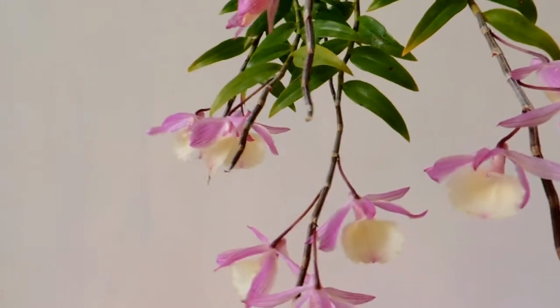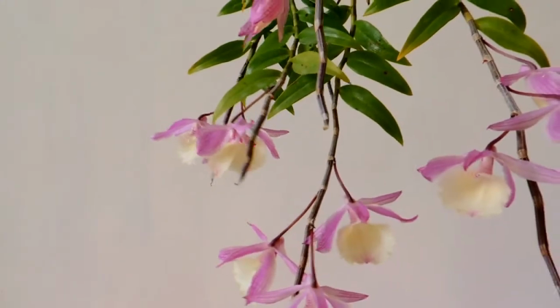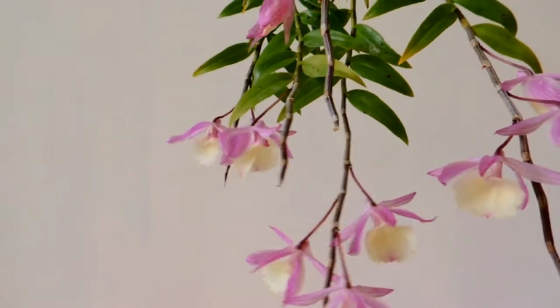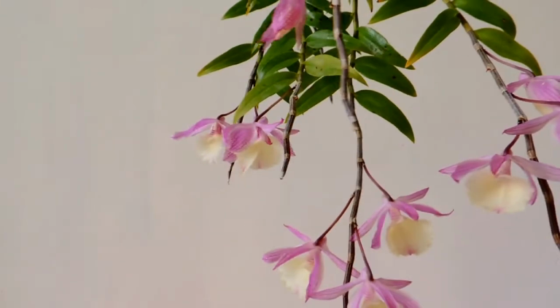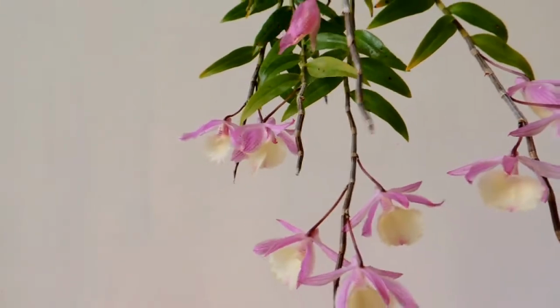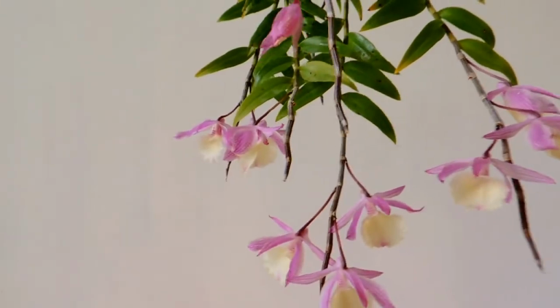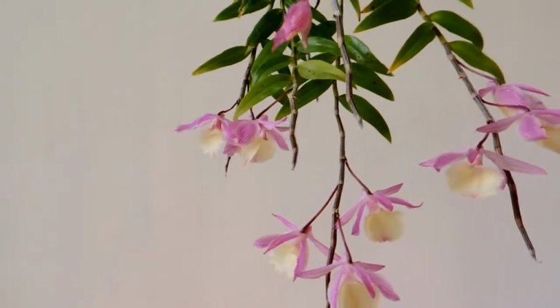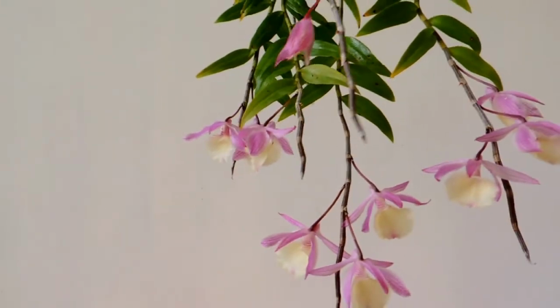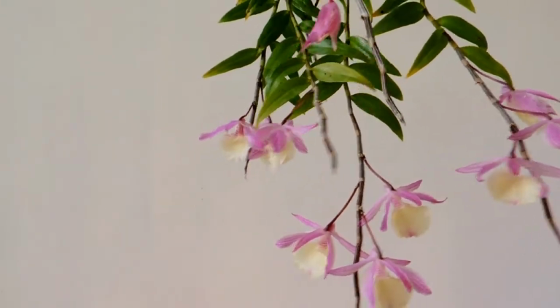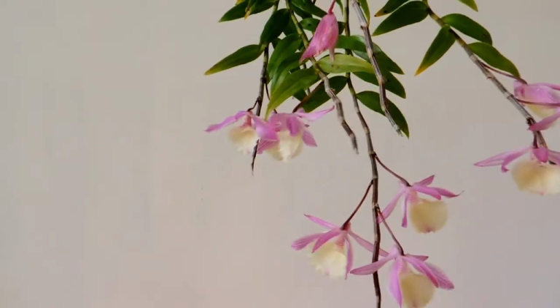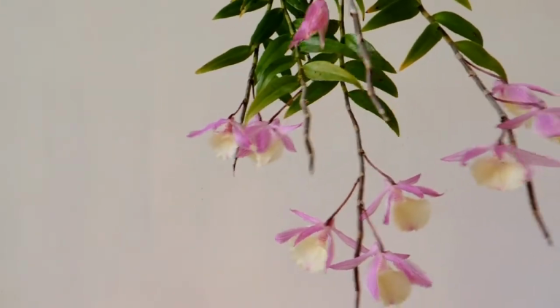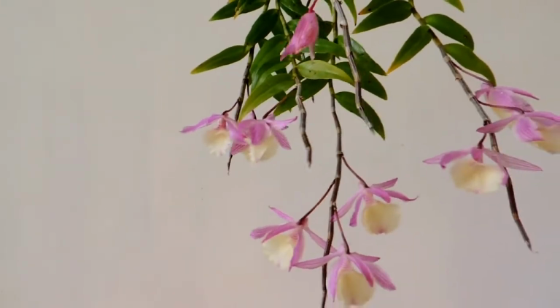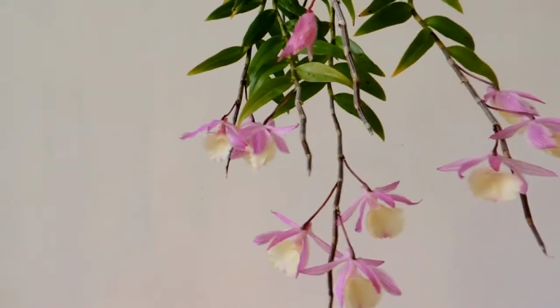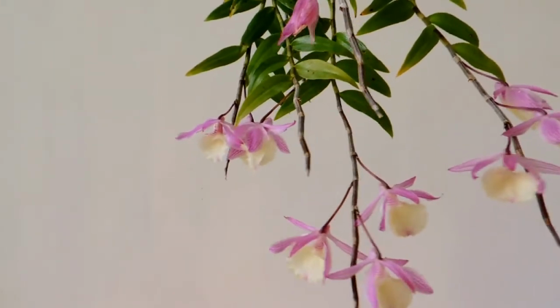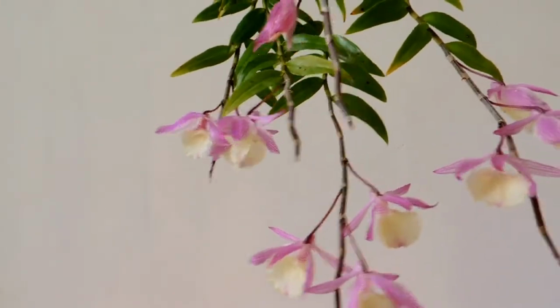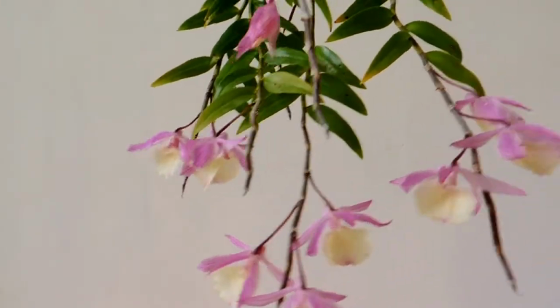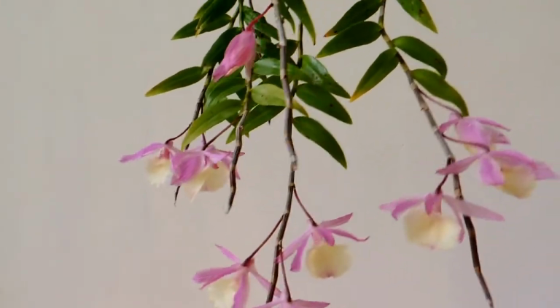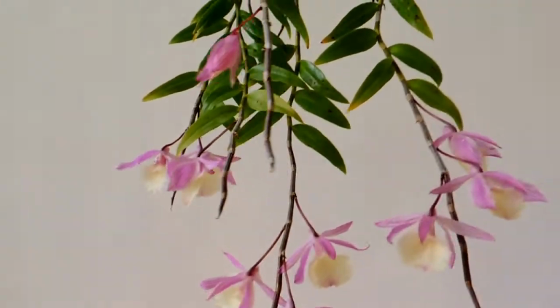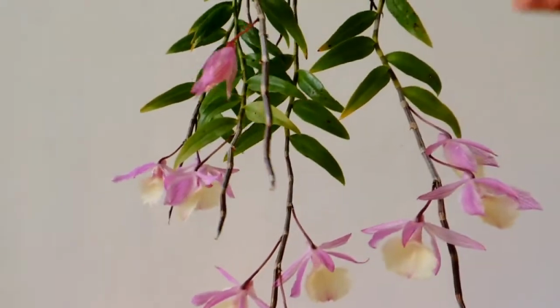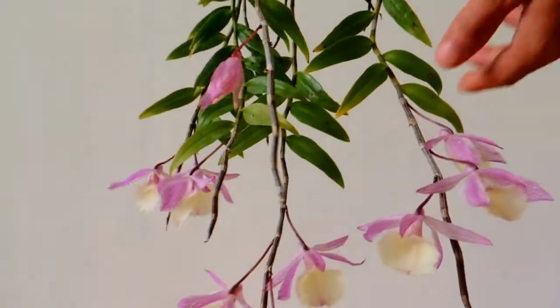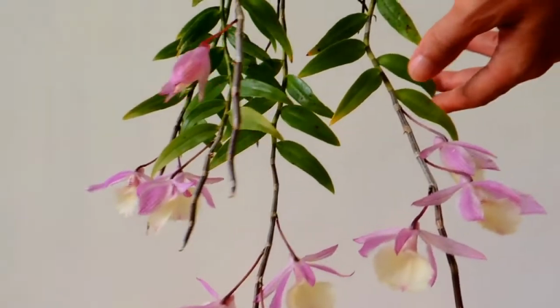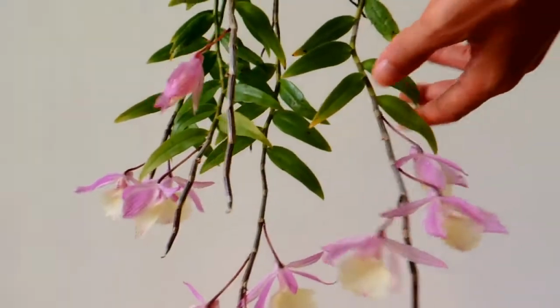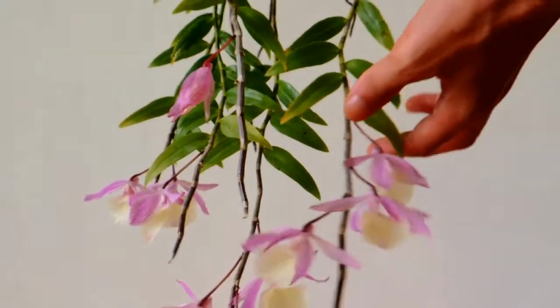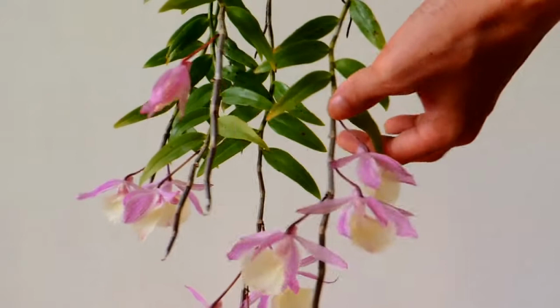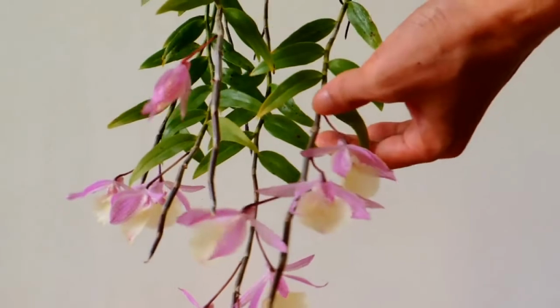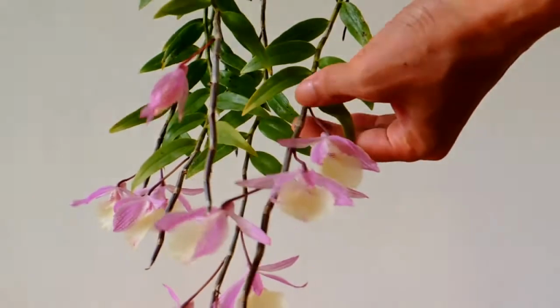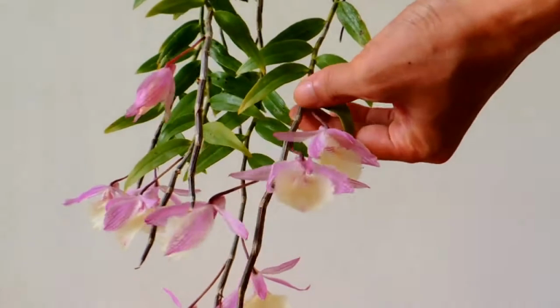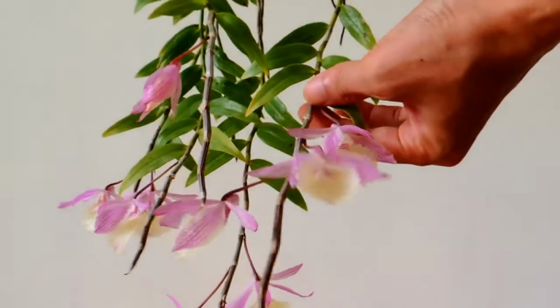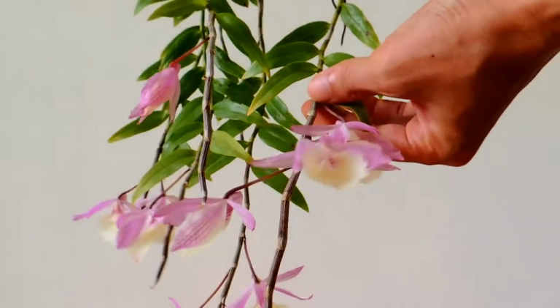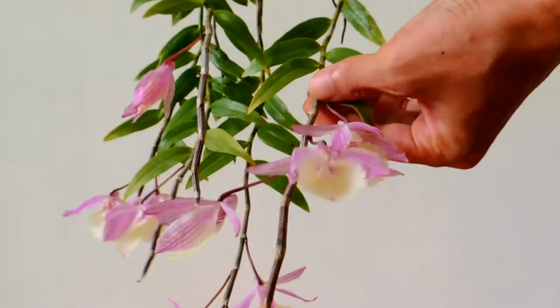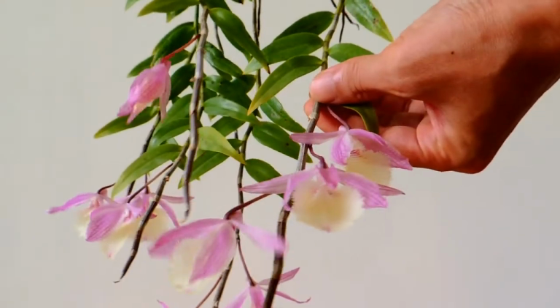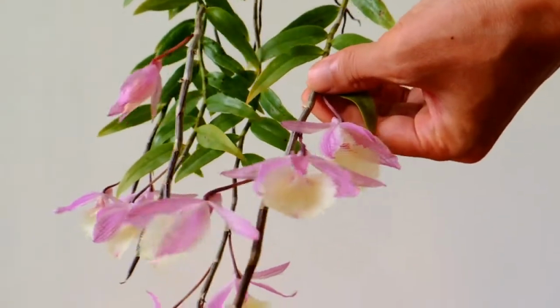However, they are all easy to grow — a highly recommended Dendrobium species for orchid growers.